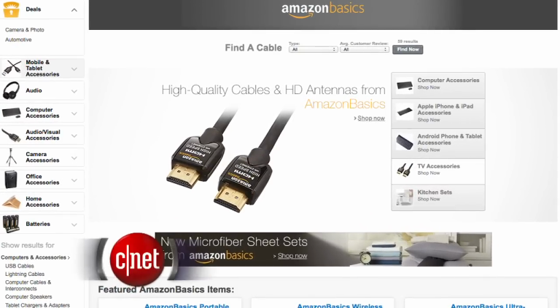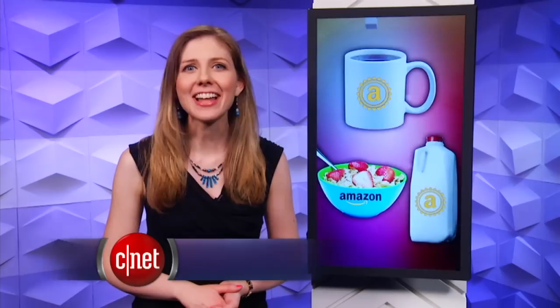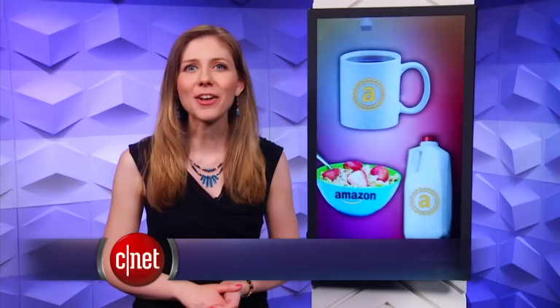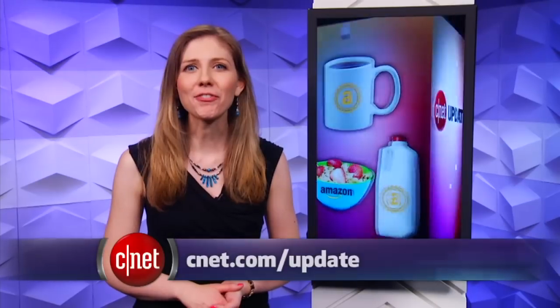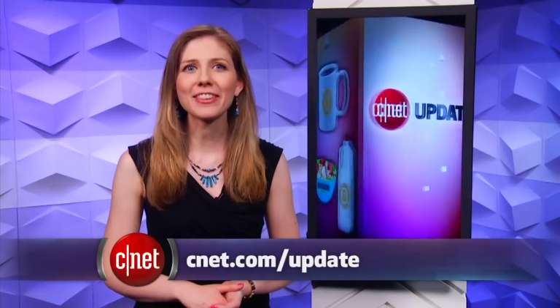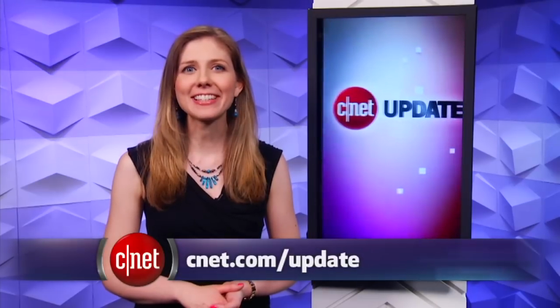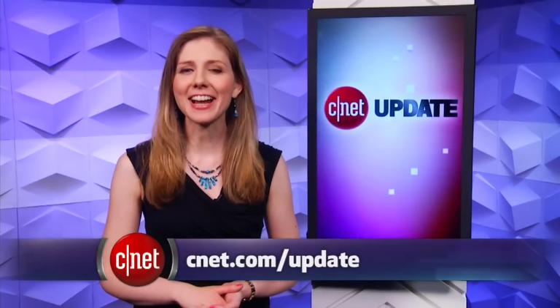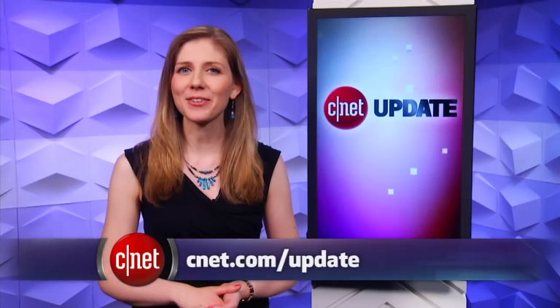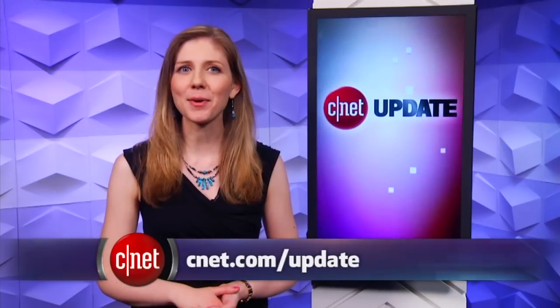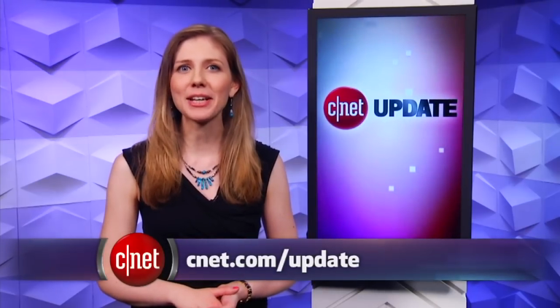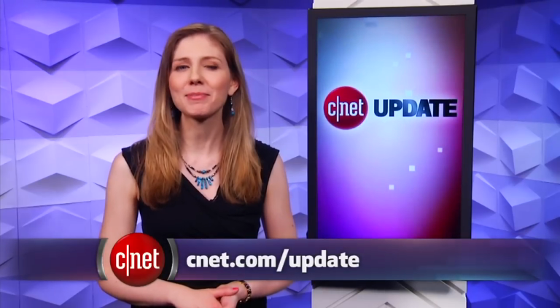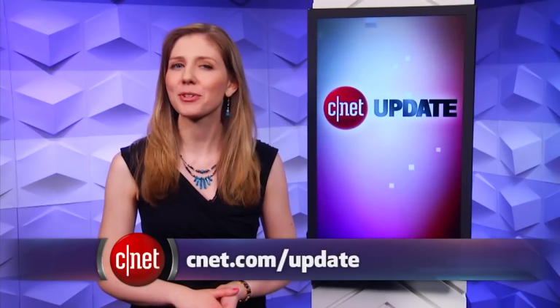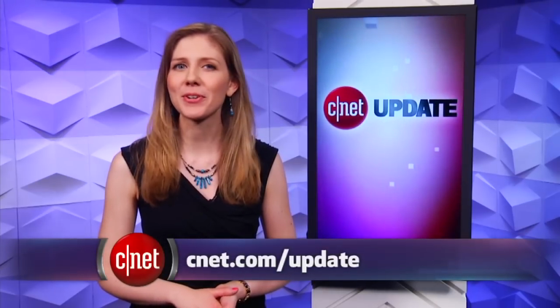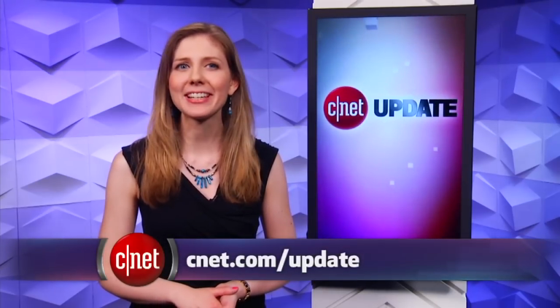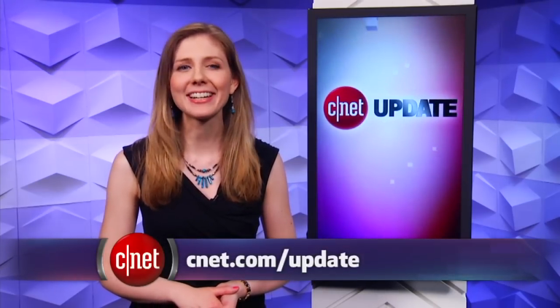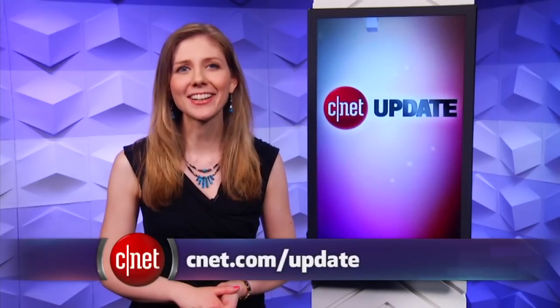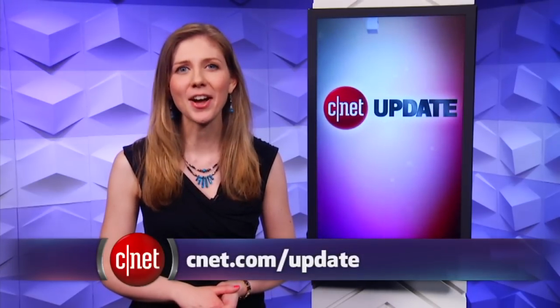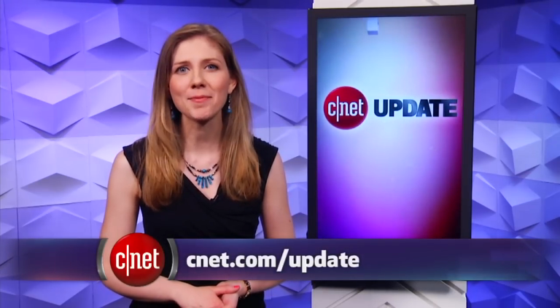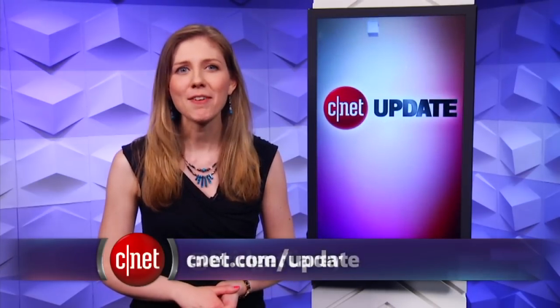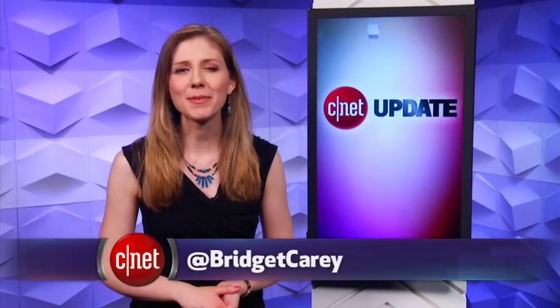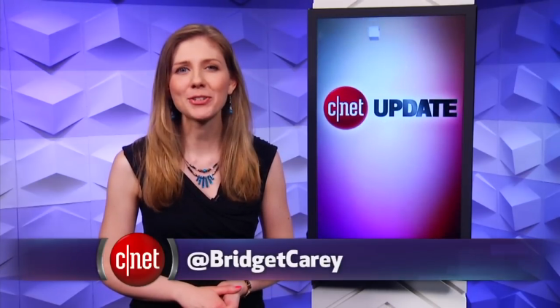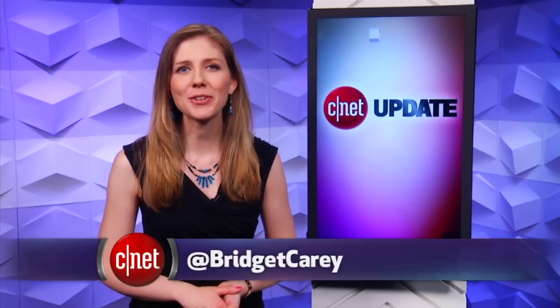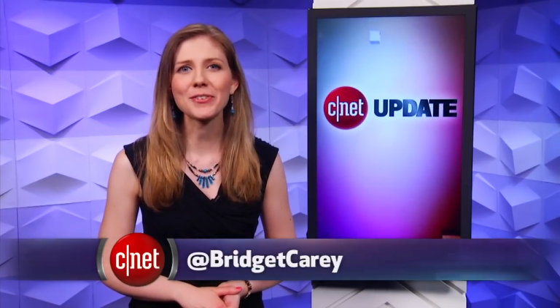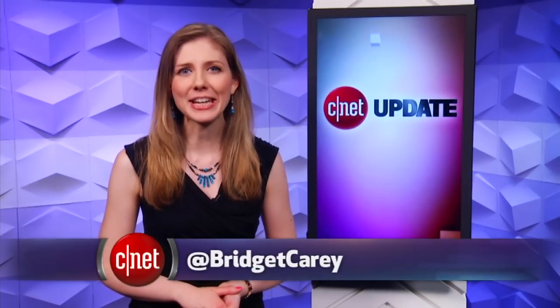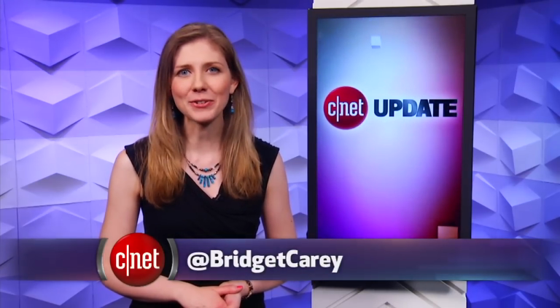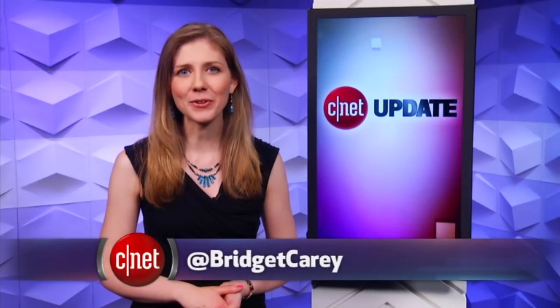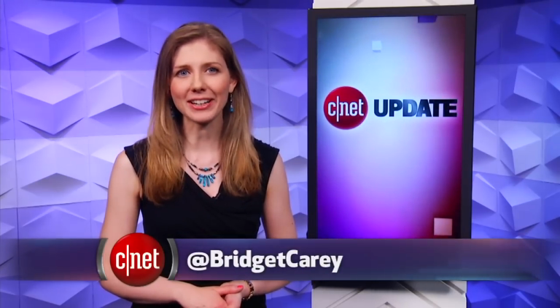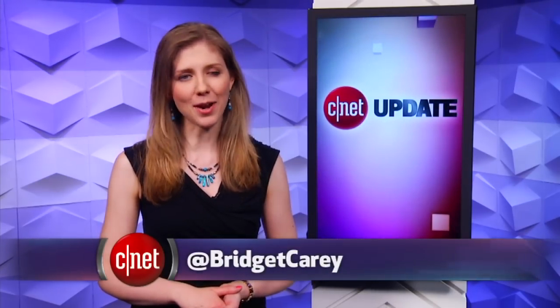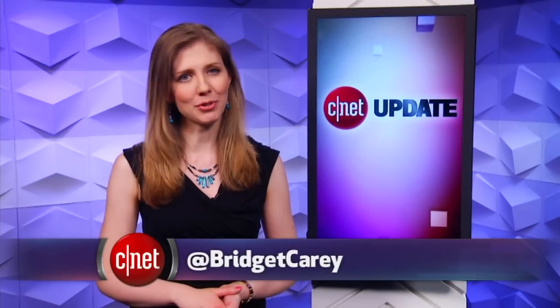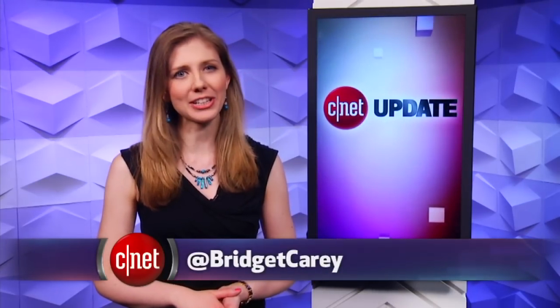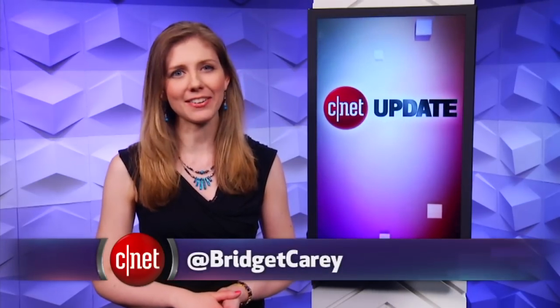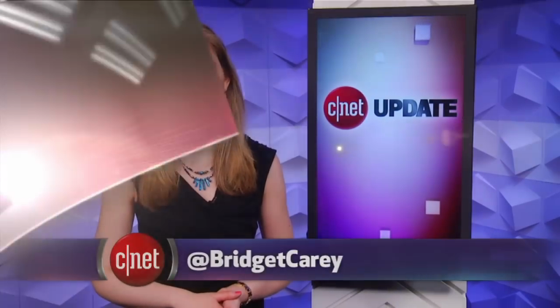That's all for this tech news update, but there's more at CNET.com. From our studios in New York, I'm Bridget Carey.